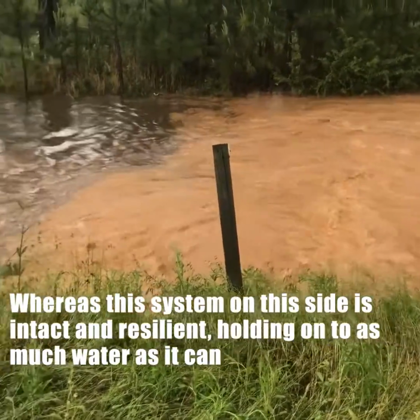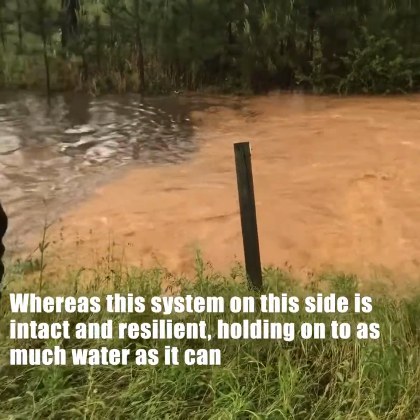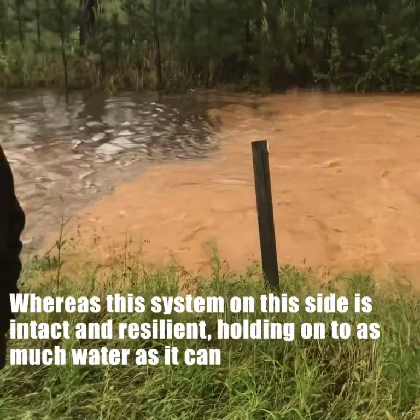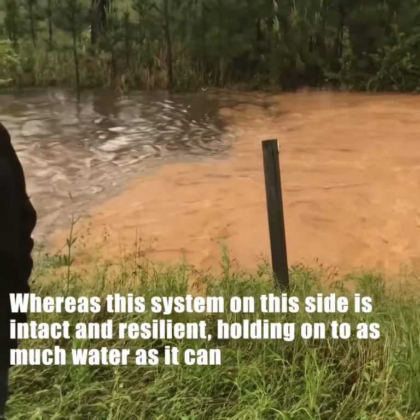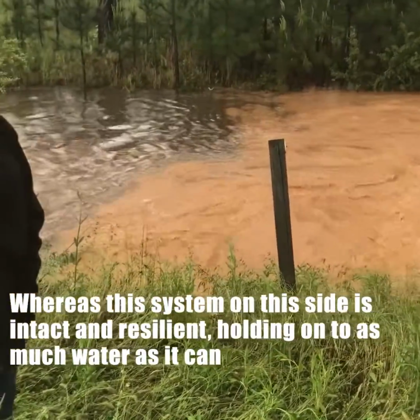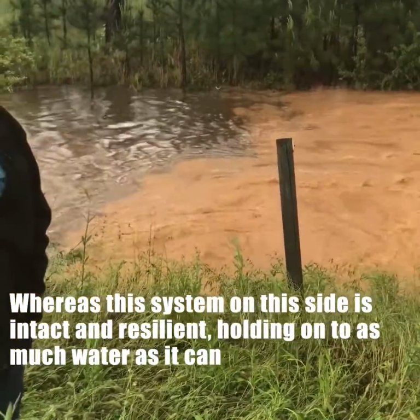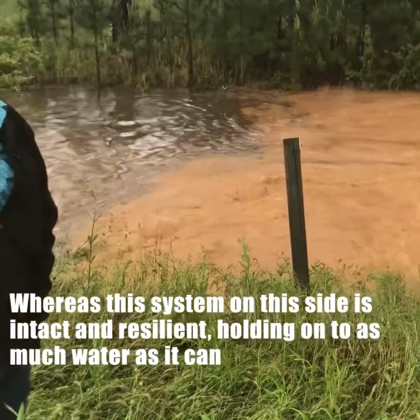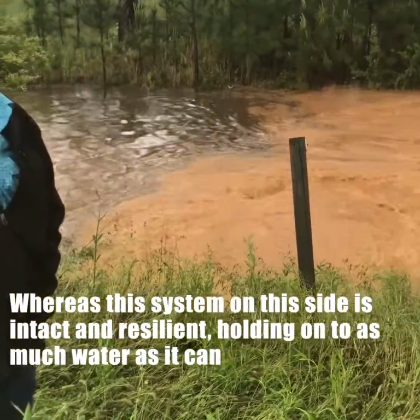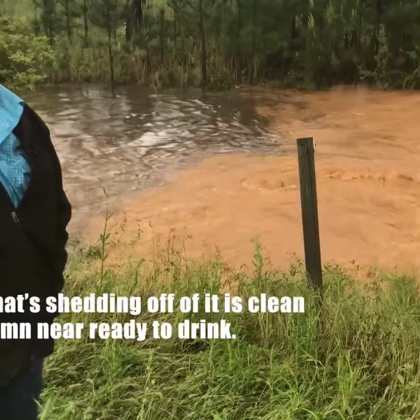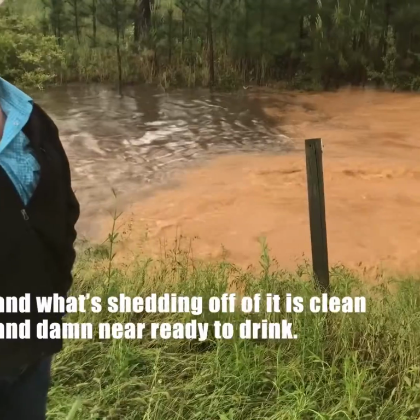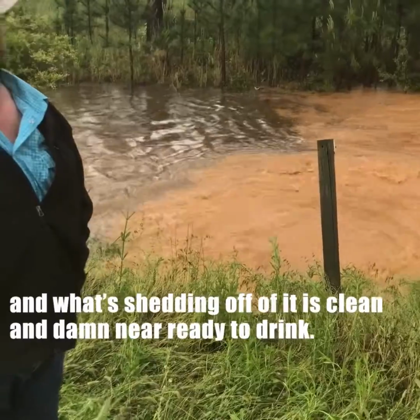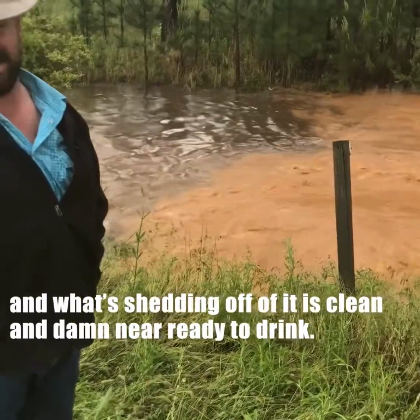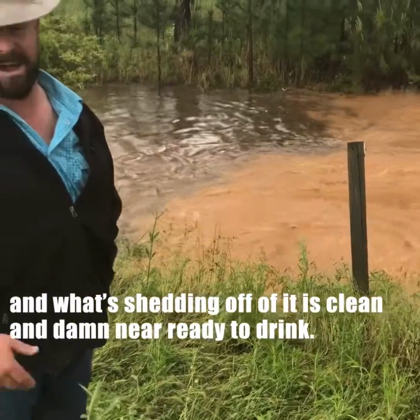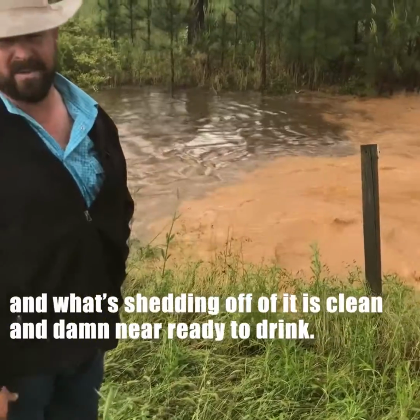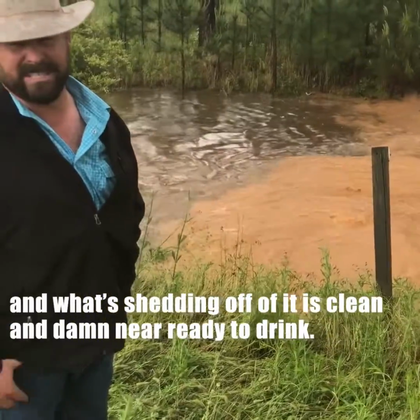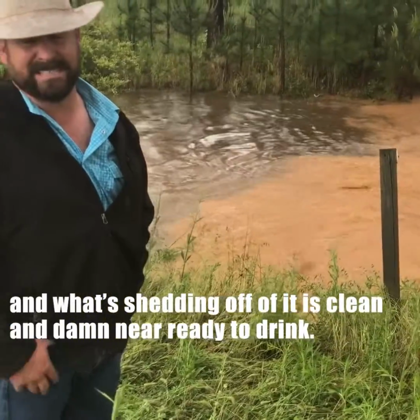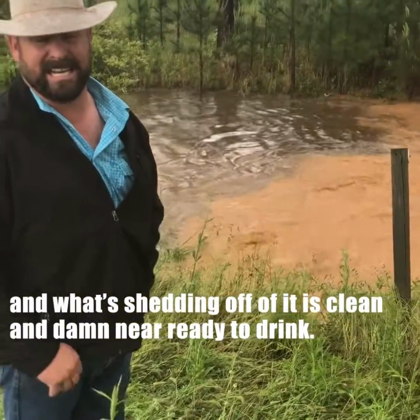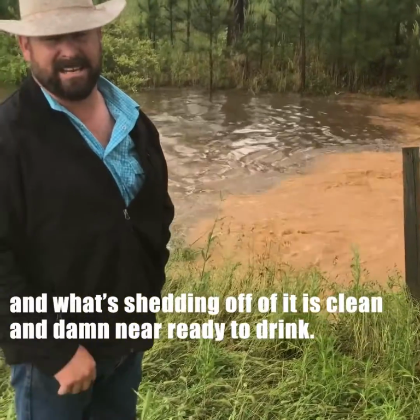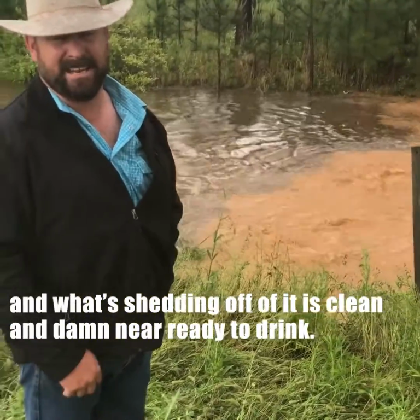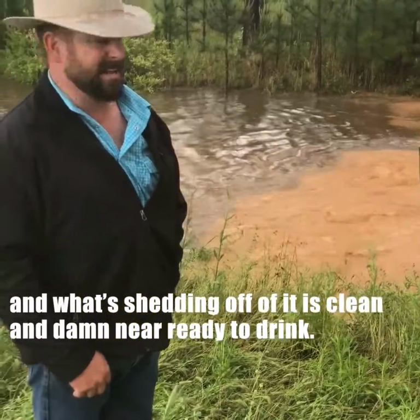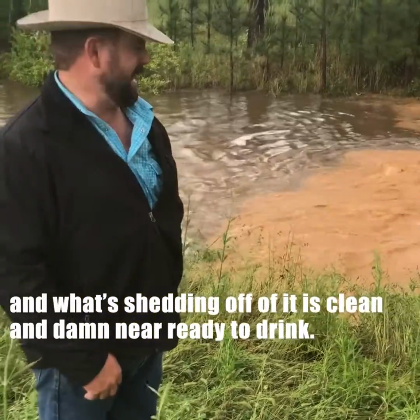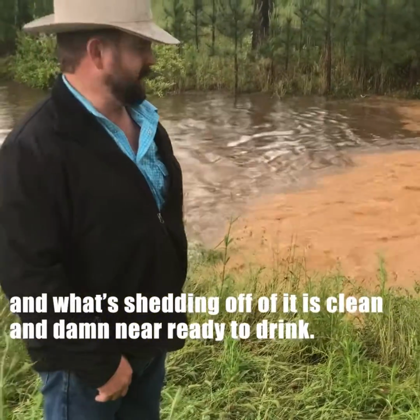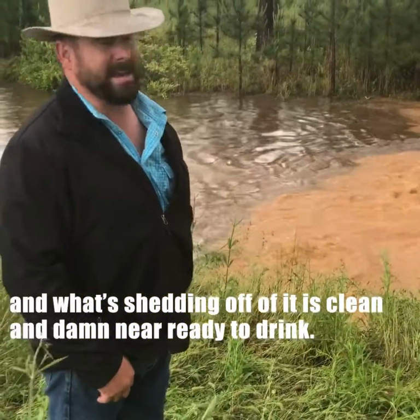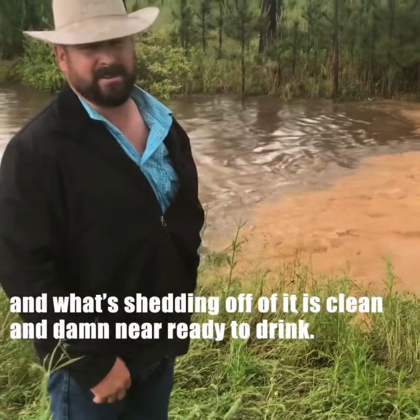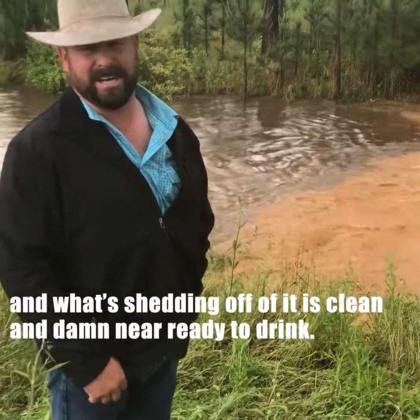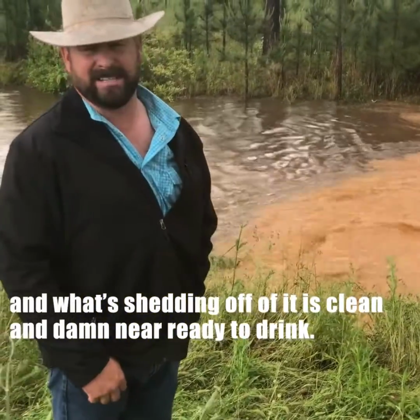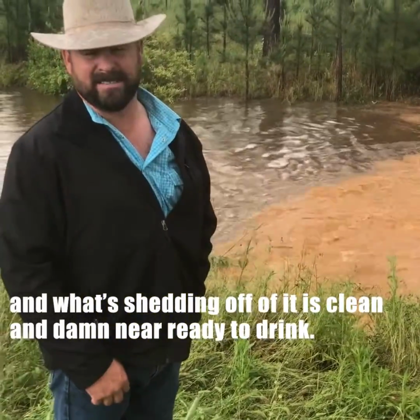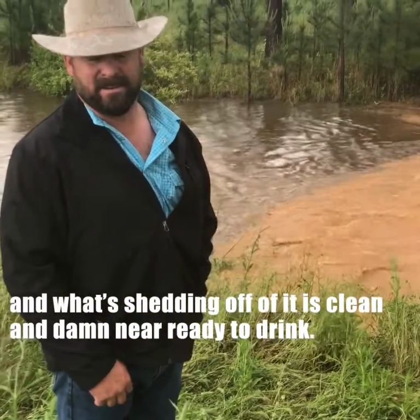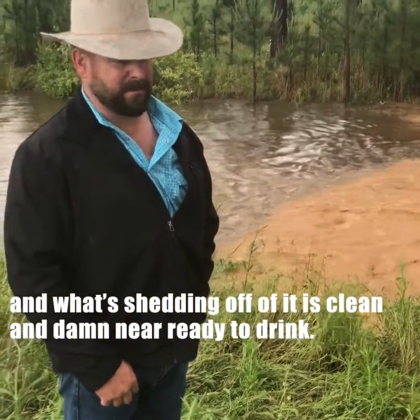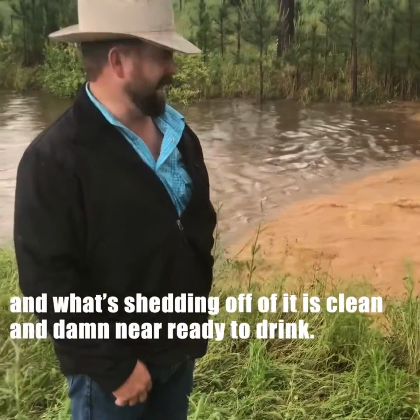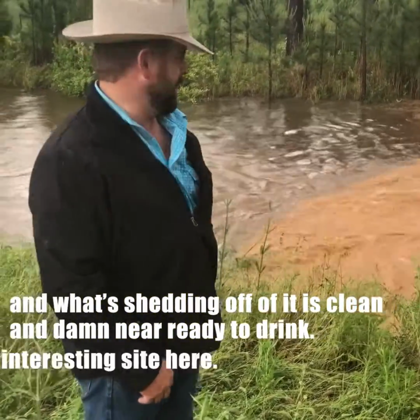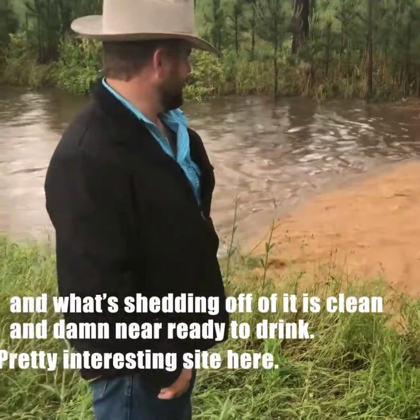Whereas this system on this side is intact, resilient, holding on to as much water as it can, and what's shedding off of it is clean and damn near ready to drink. Pretty interesting.